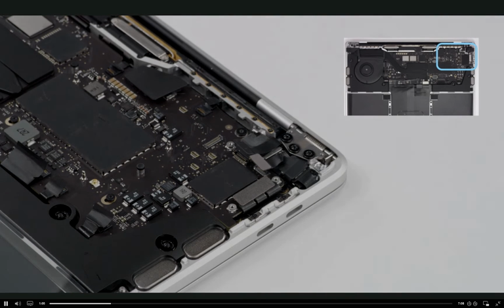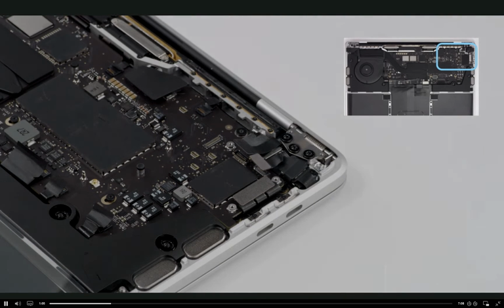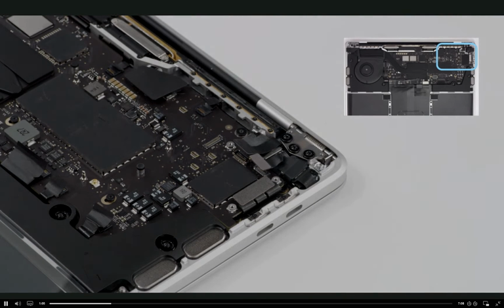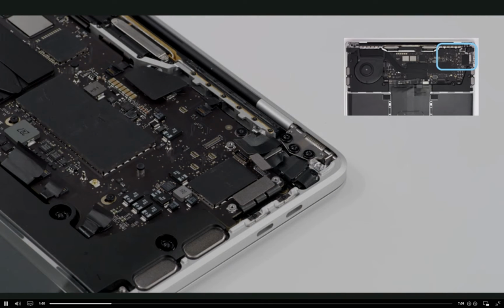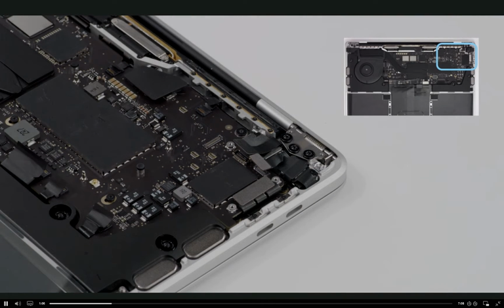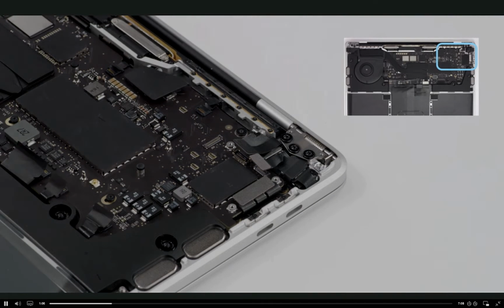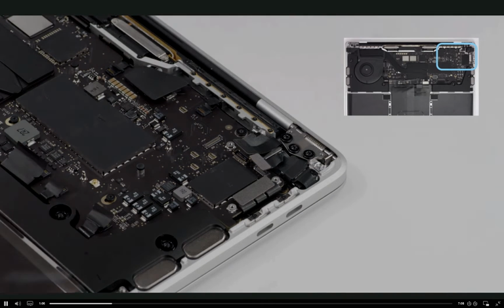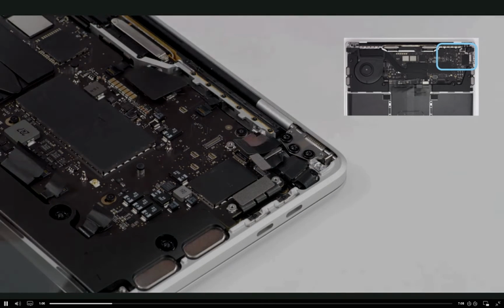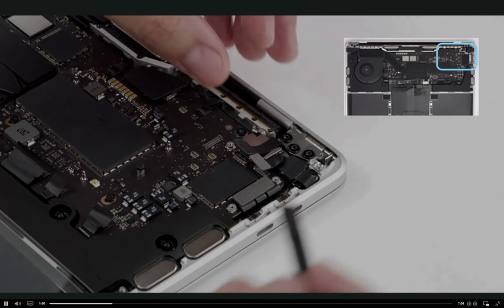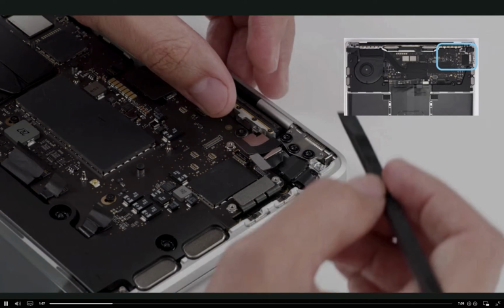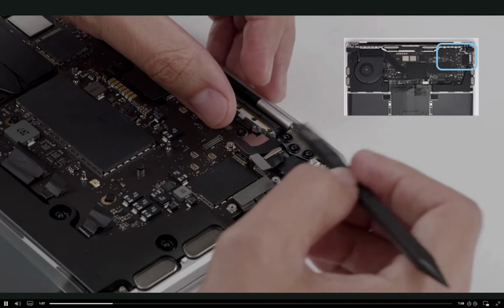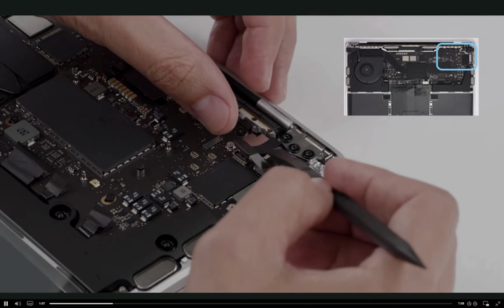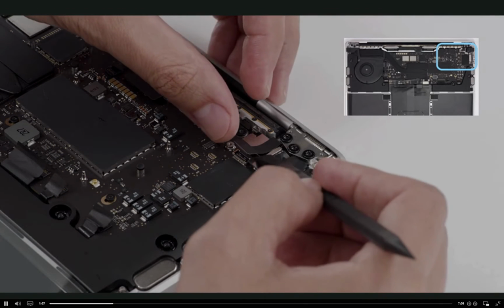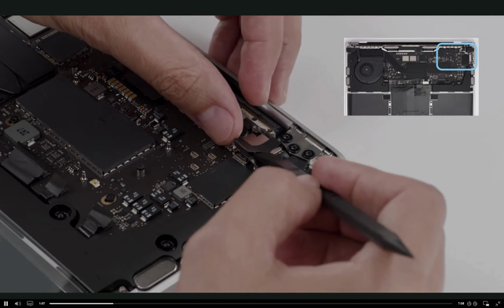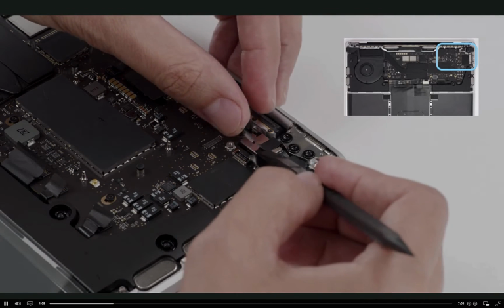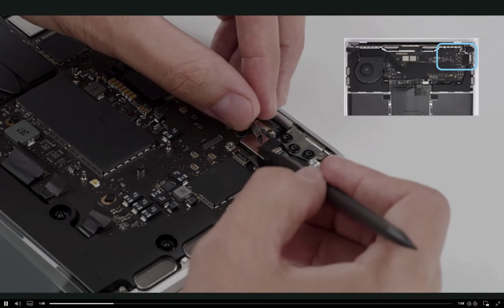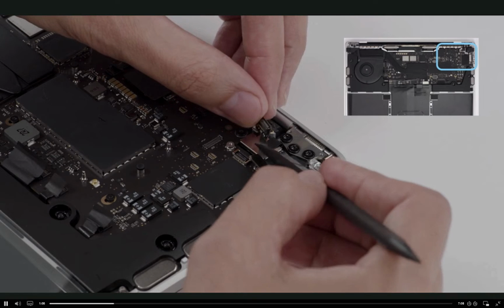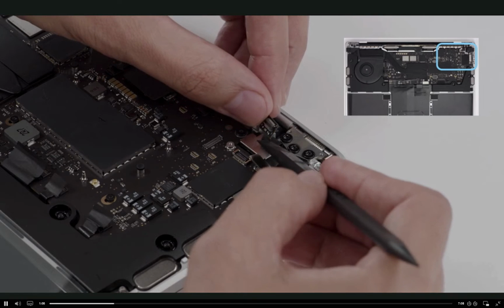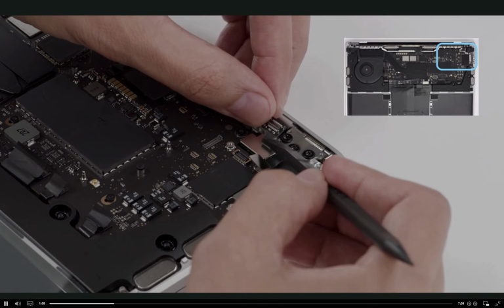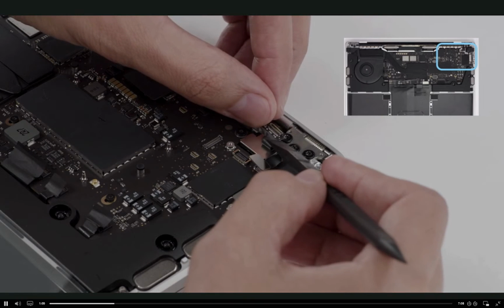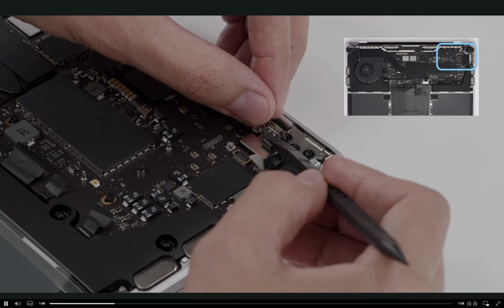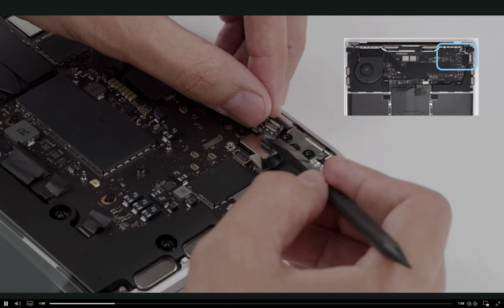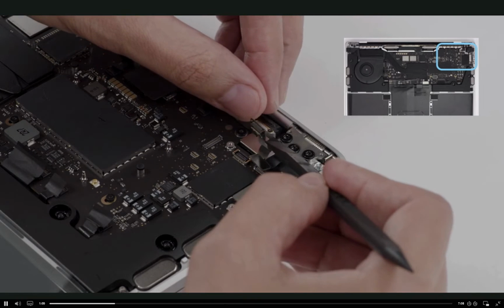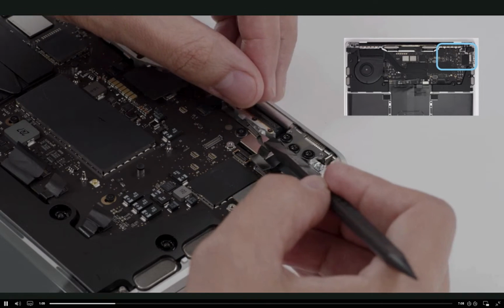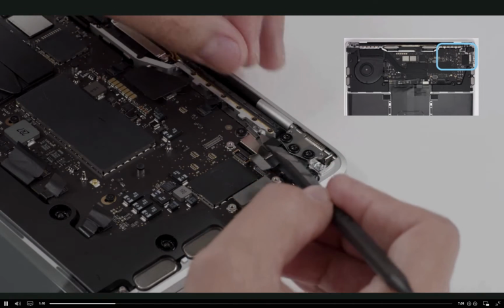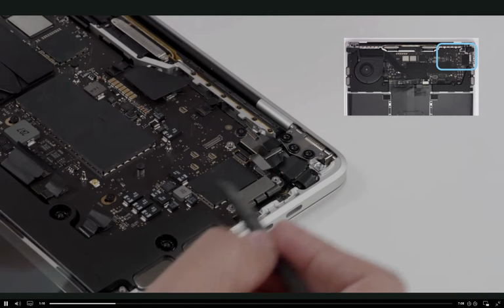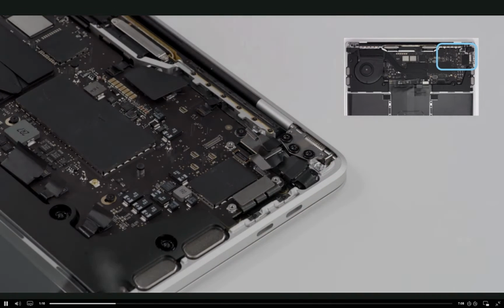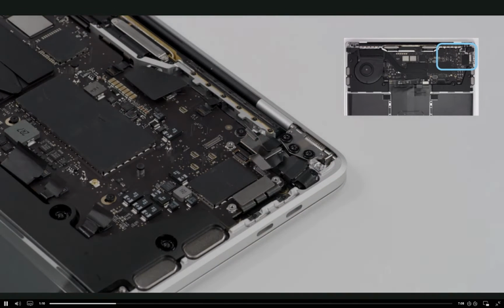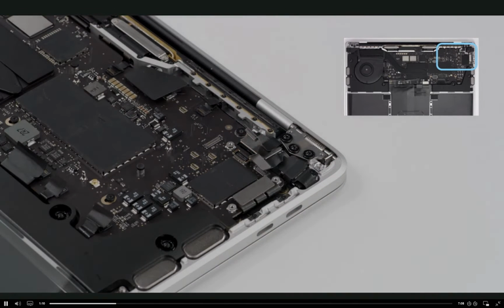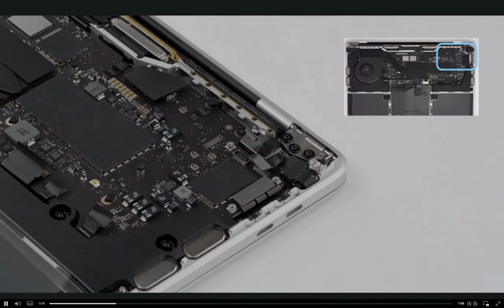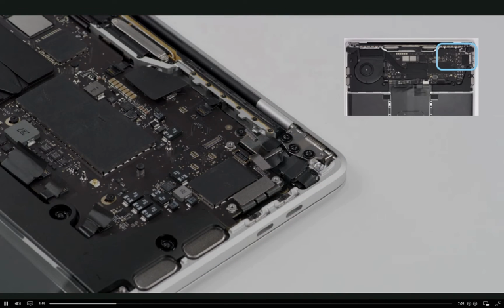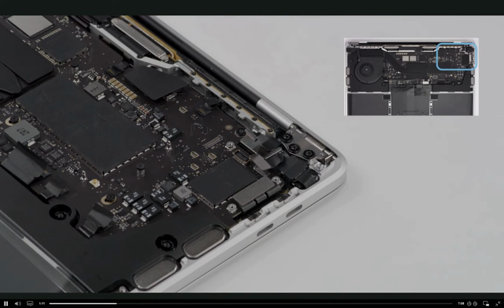Because it has adhesive, peel up the Touch Bar Touch Flex Cable just enough to clear the board's top edge.